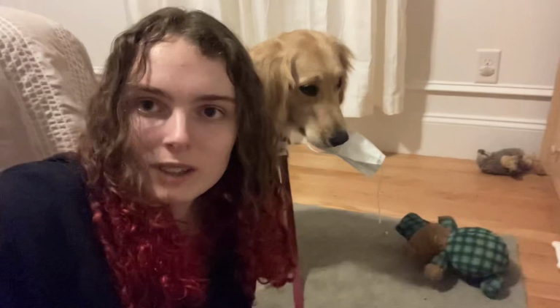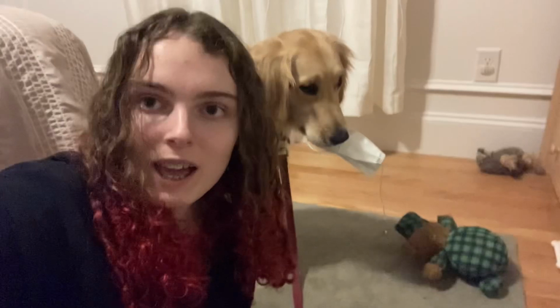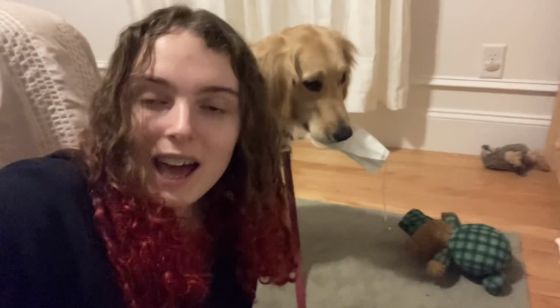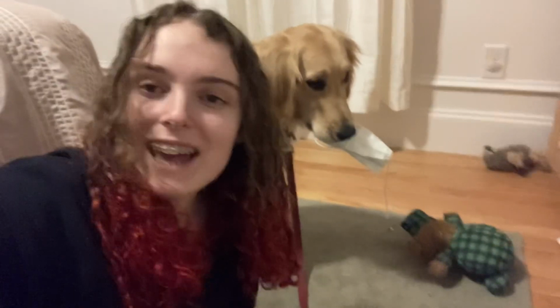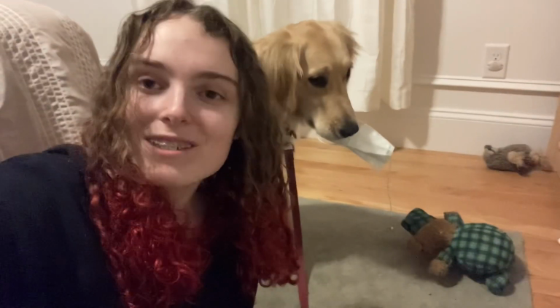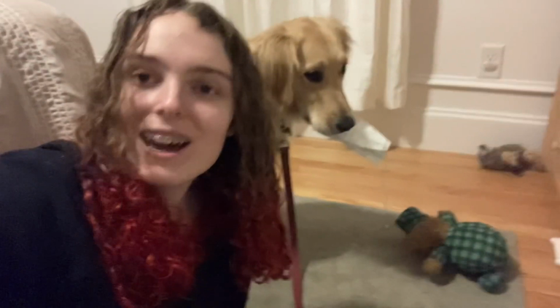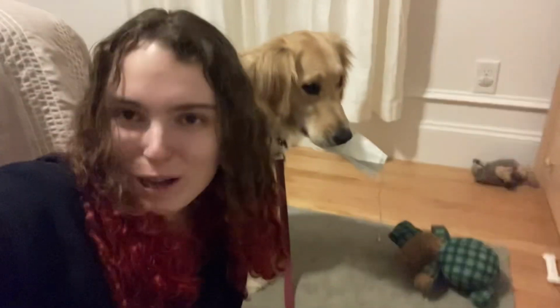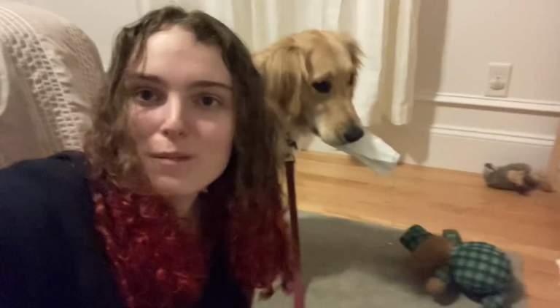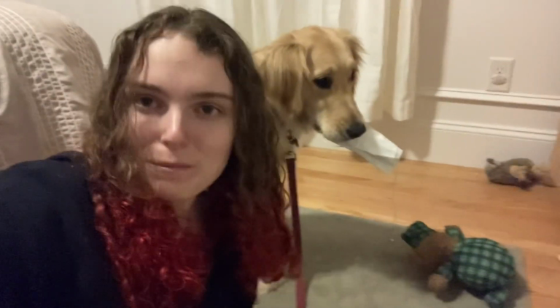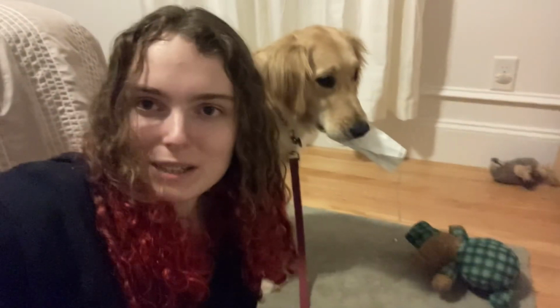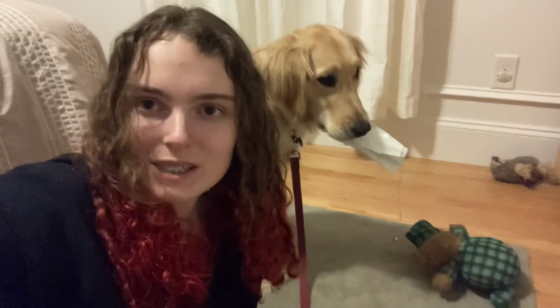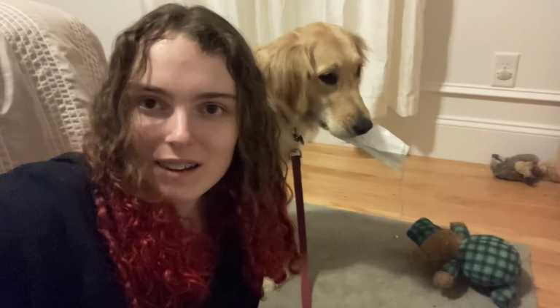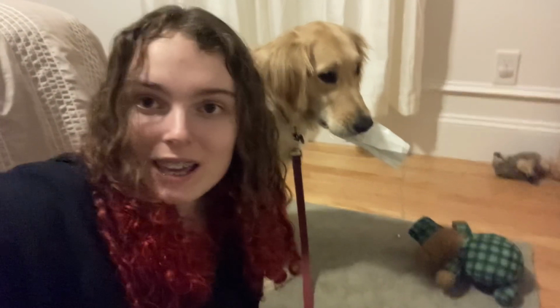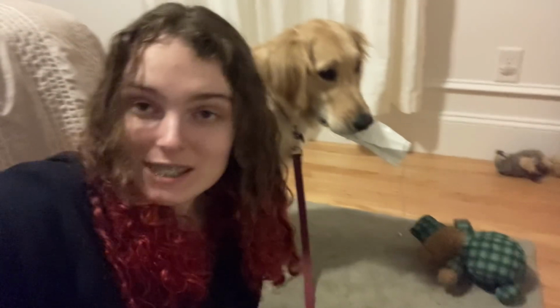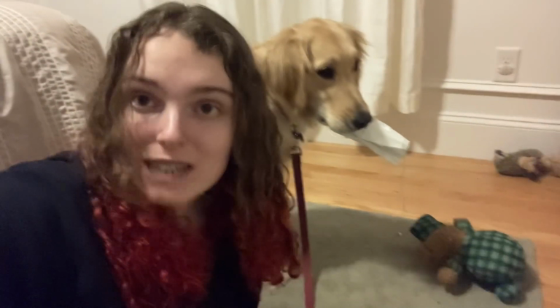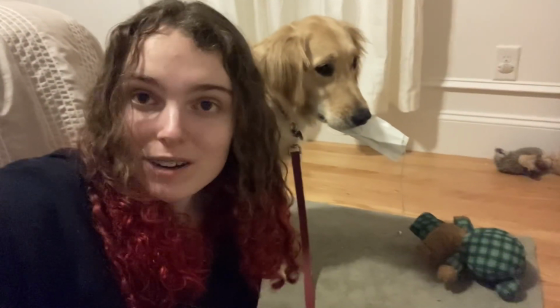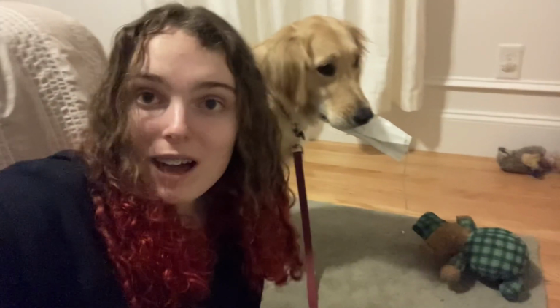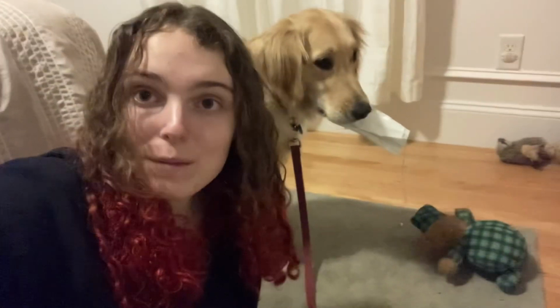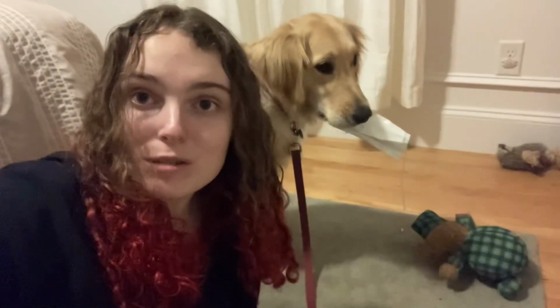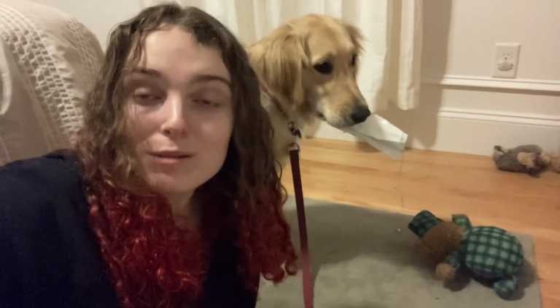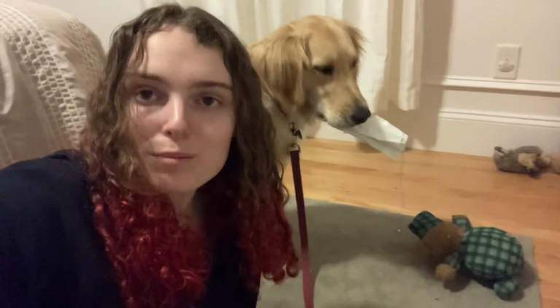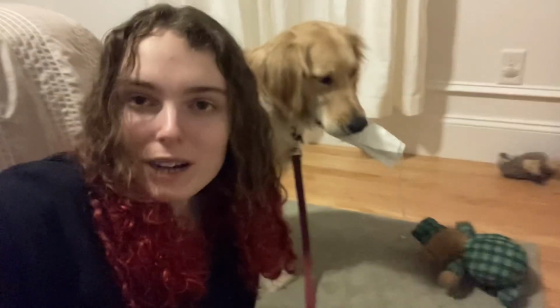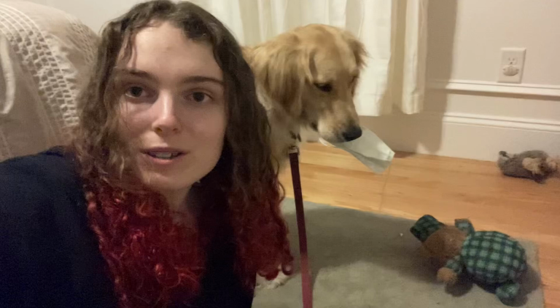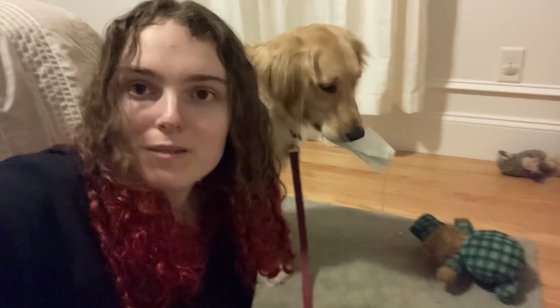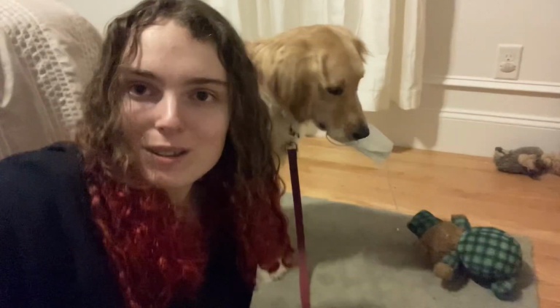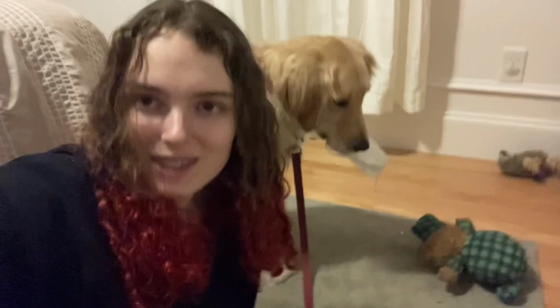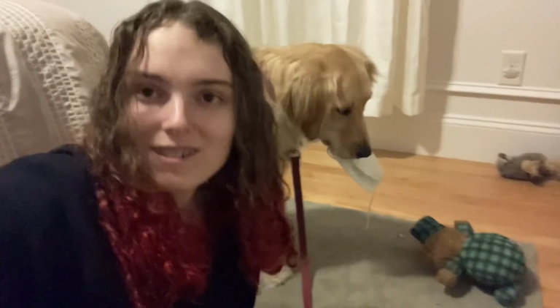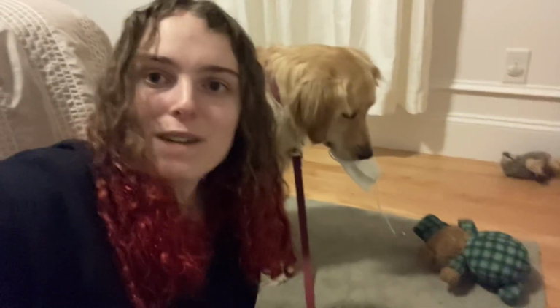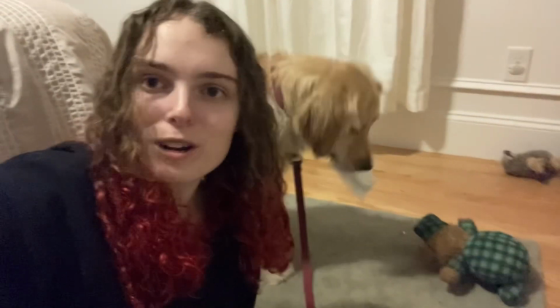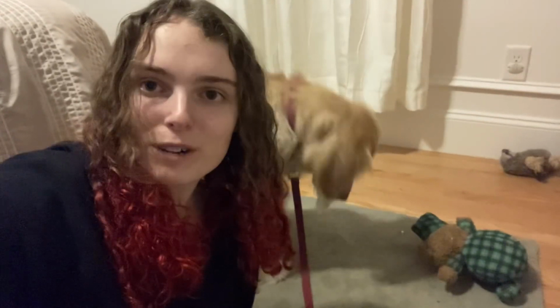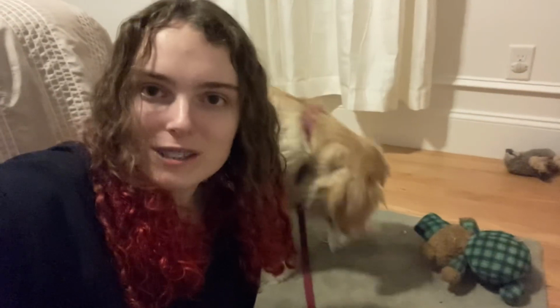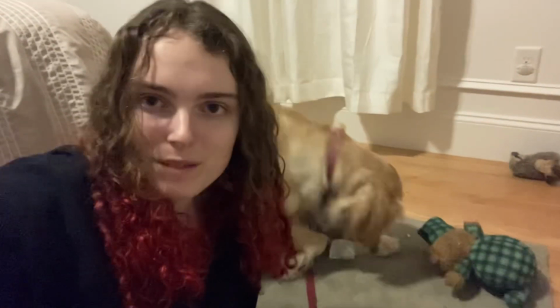Hi everyone! Welcome or welcome back to my channel. In today's video, I'm going to be doing a product review of something really cool that Furry Royal sent me.